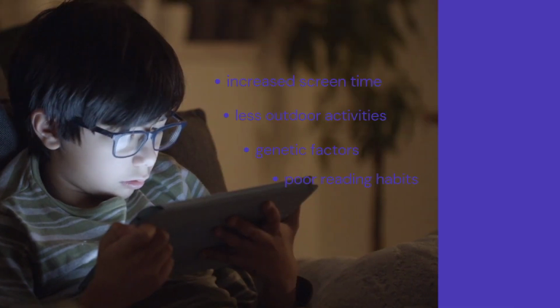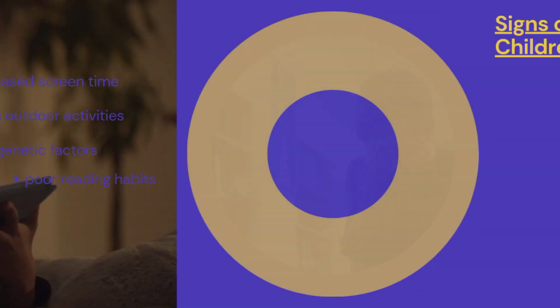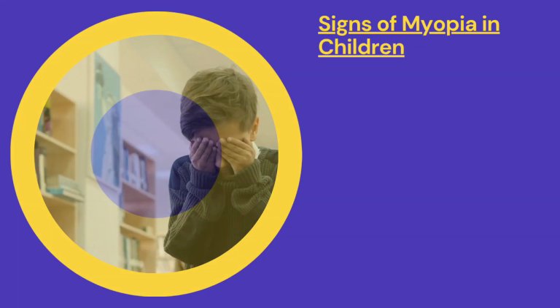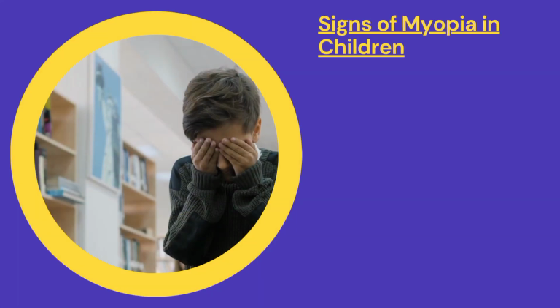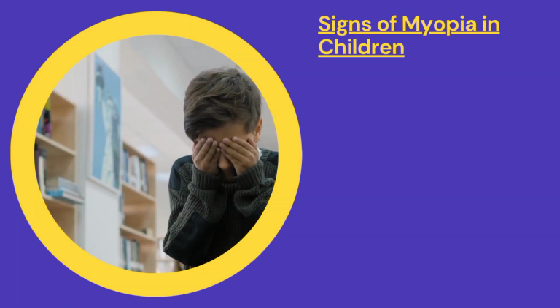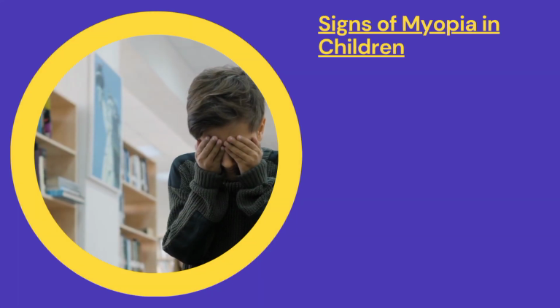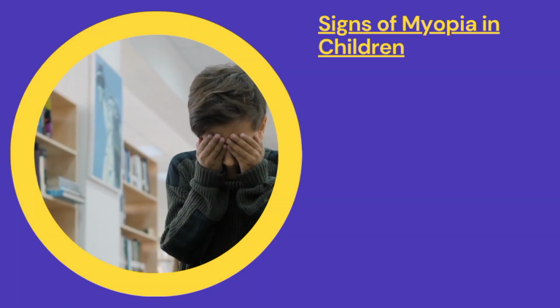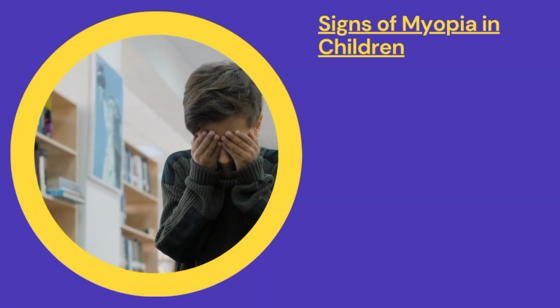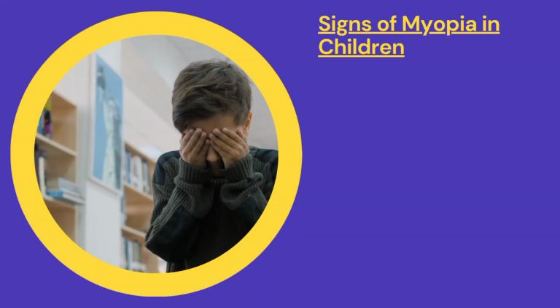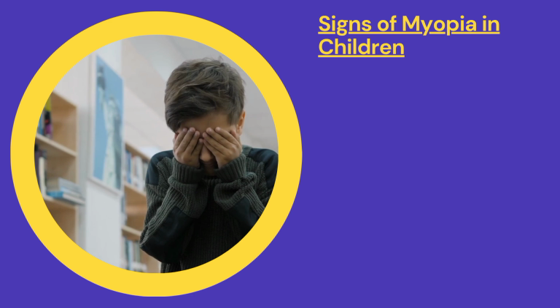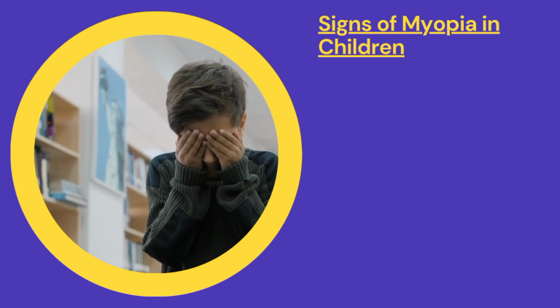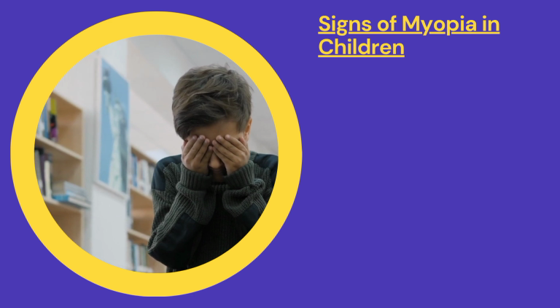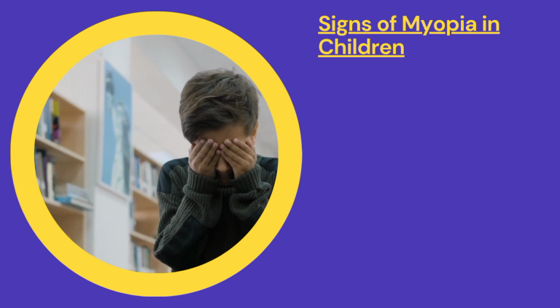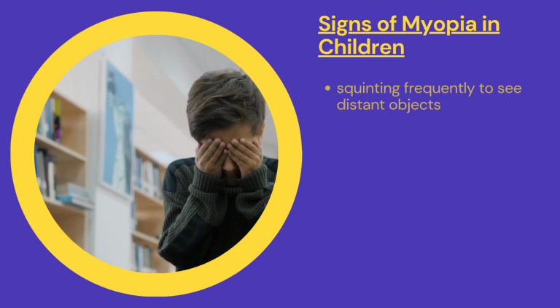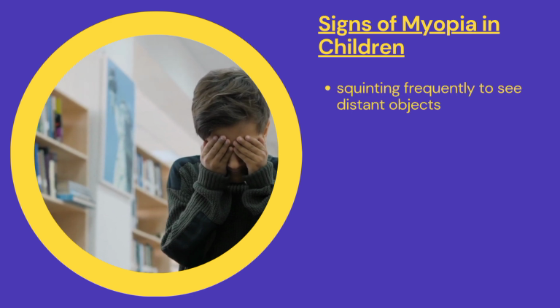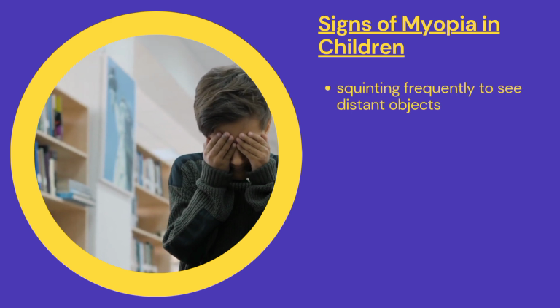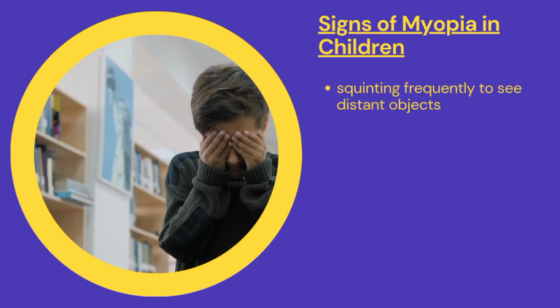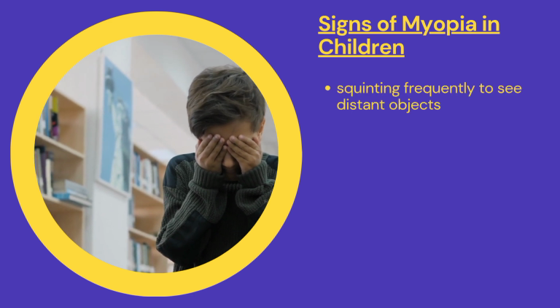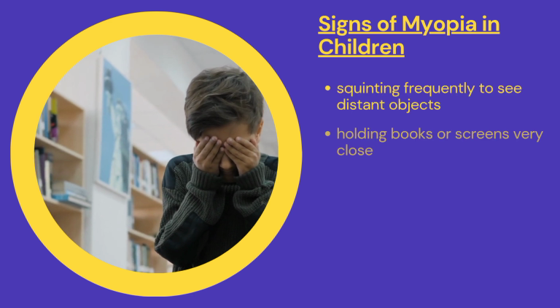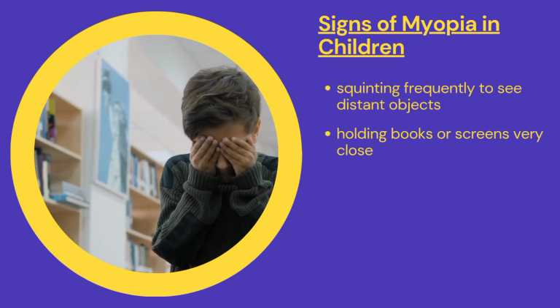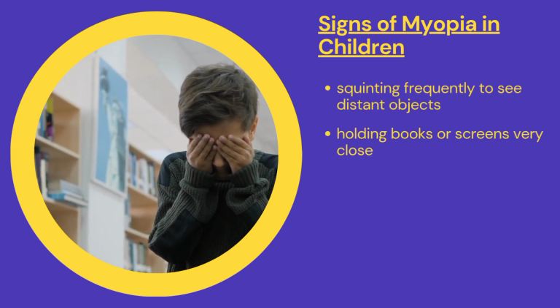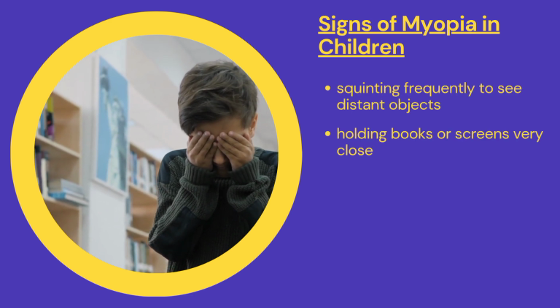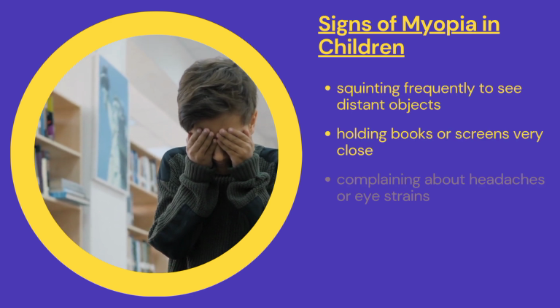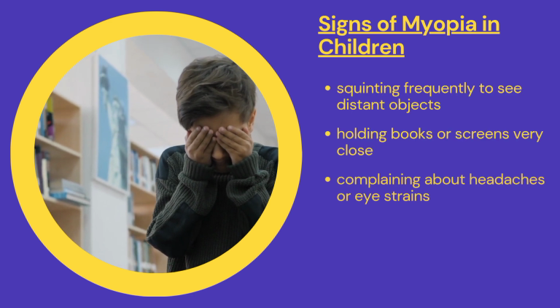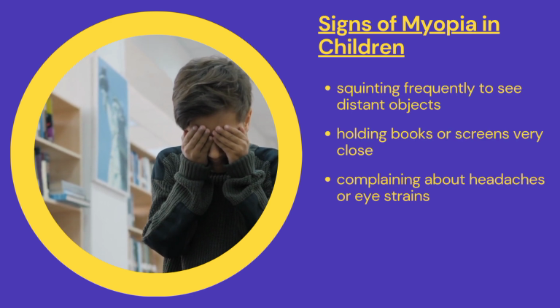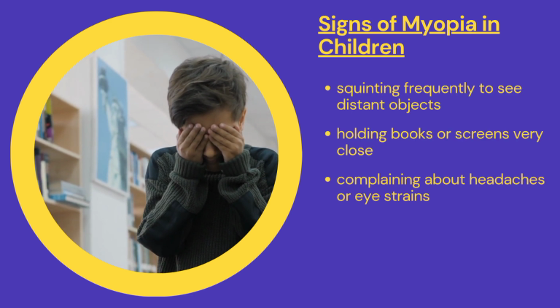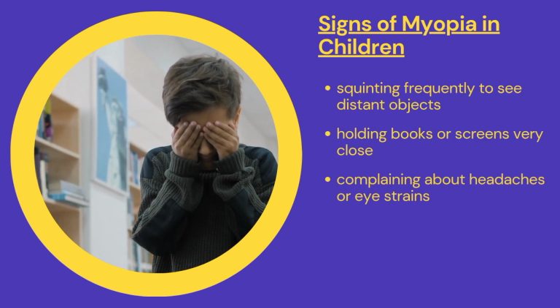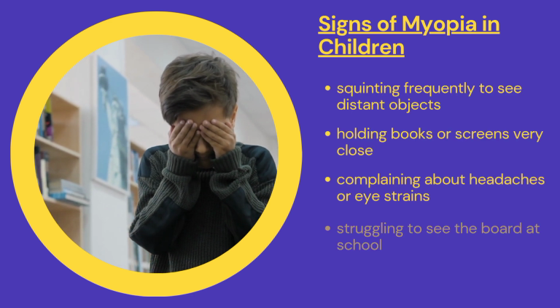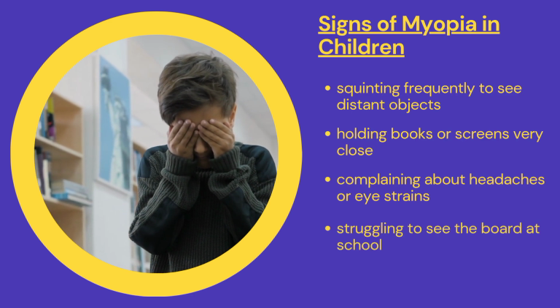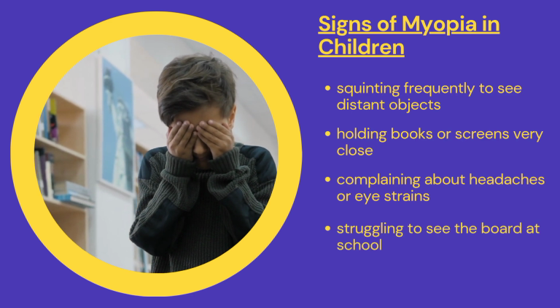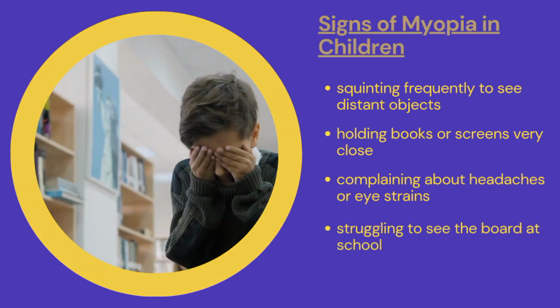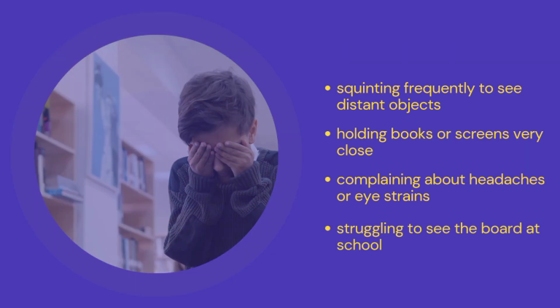Look out for these signs in your child: squinting, holding books close, frequent headaches, and difficulty seeing the board.